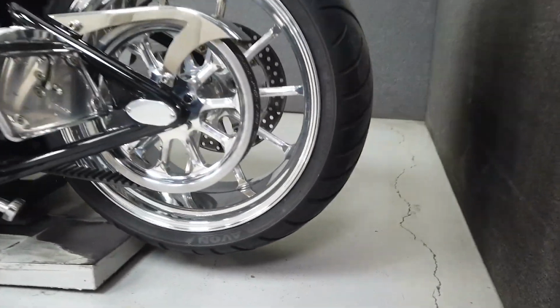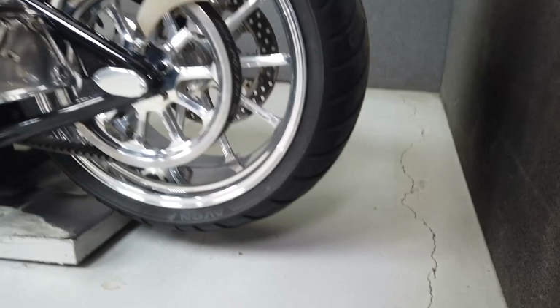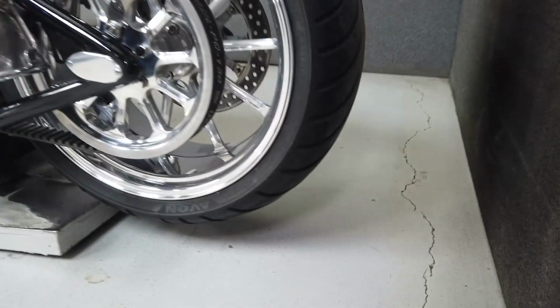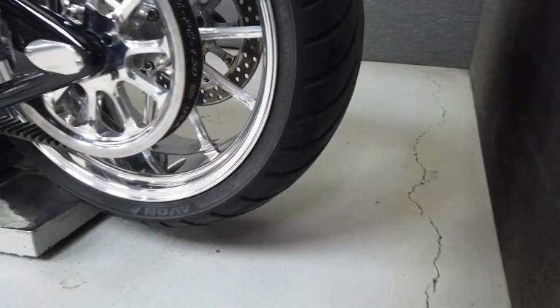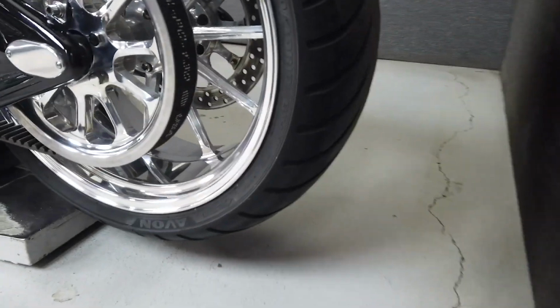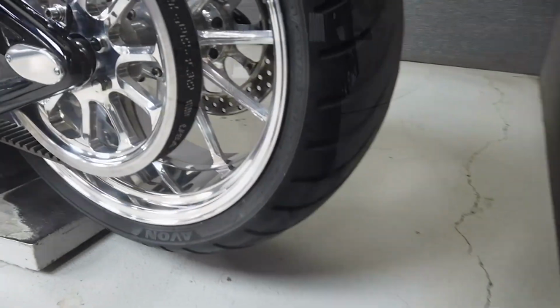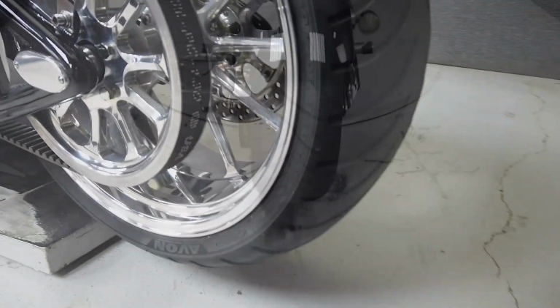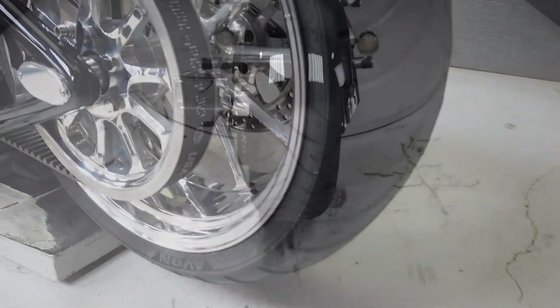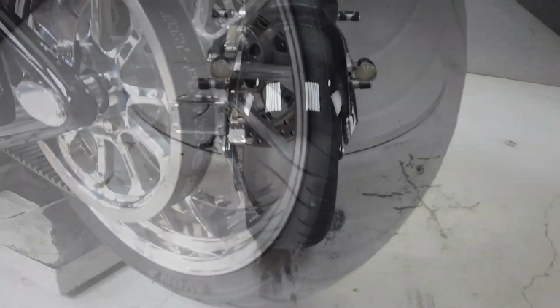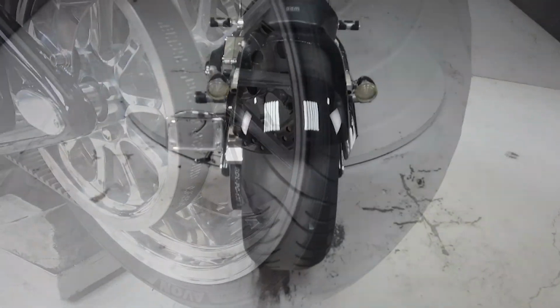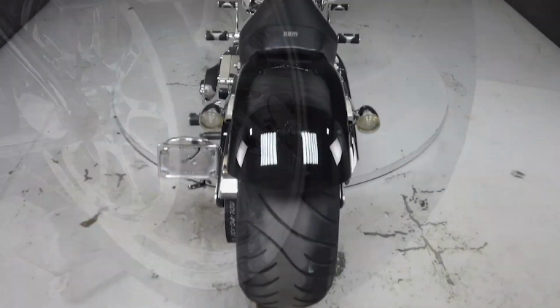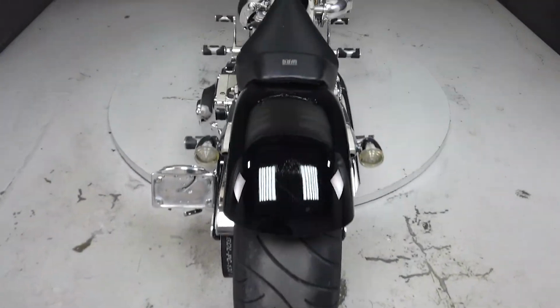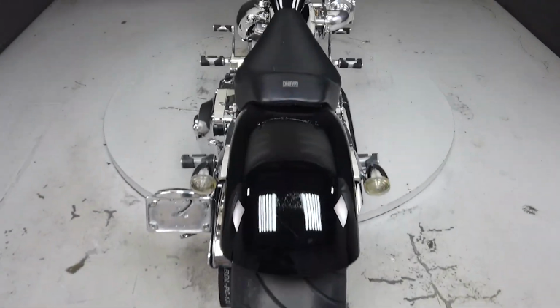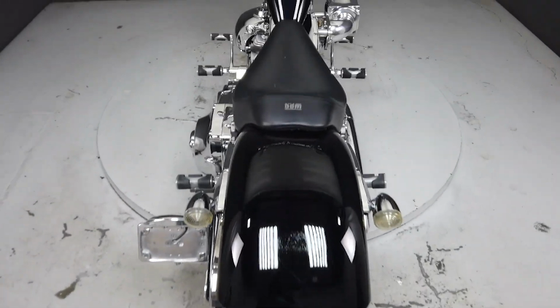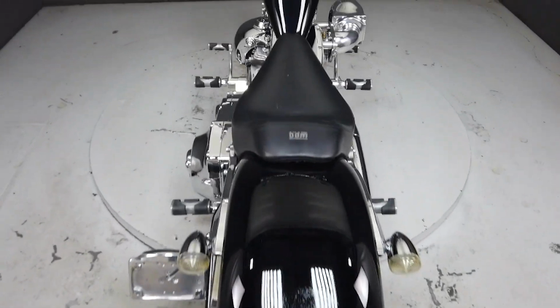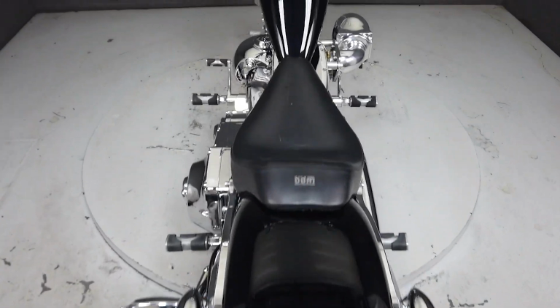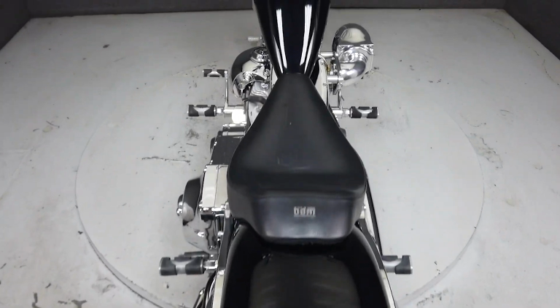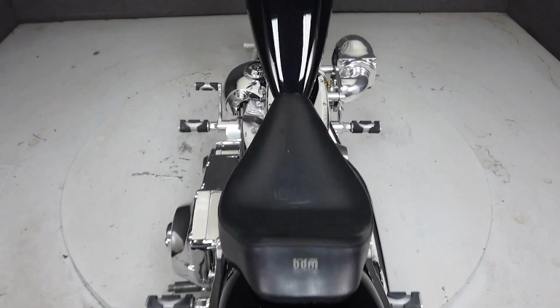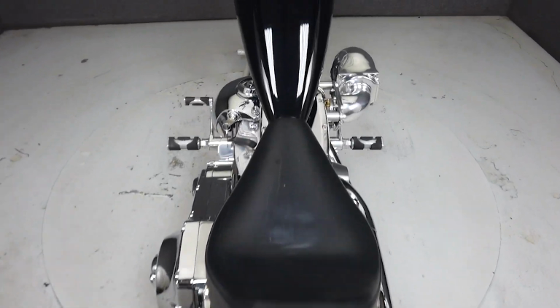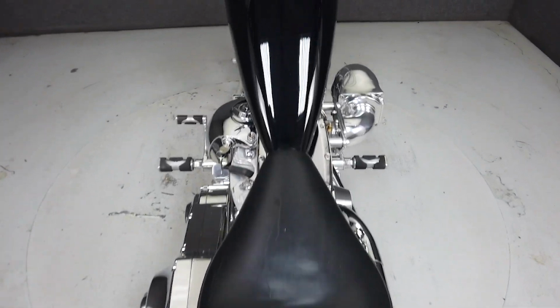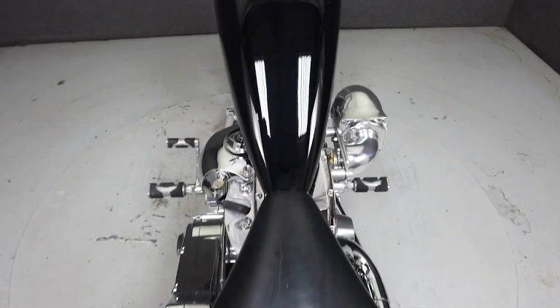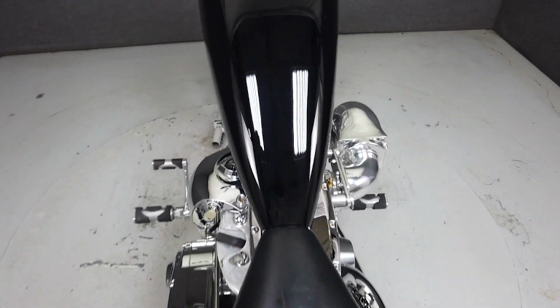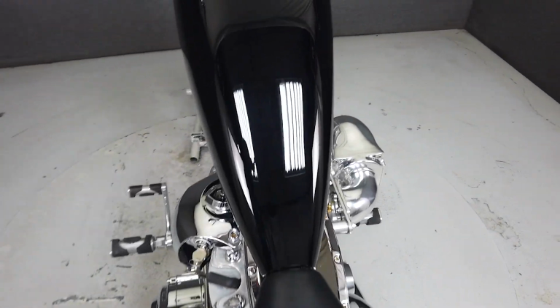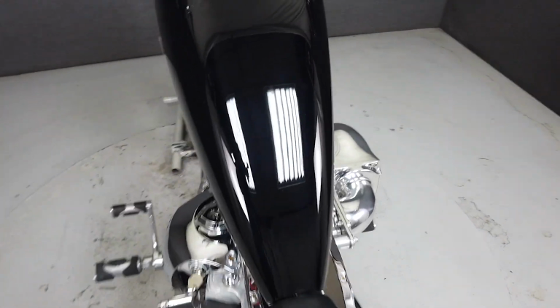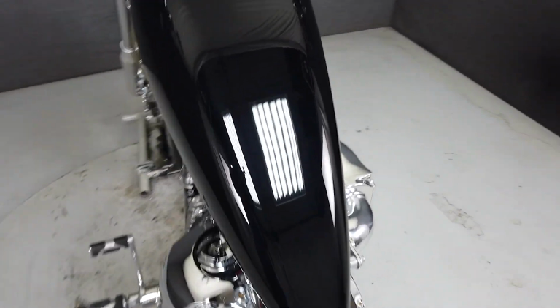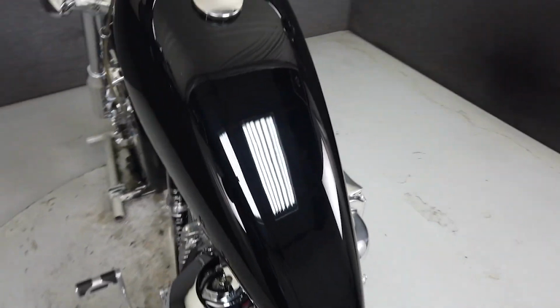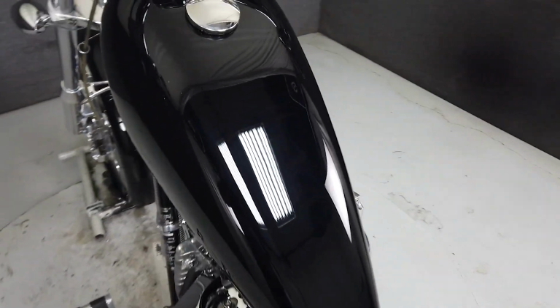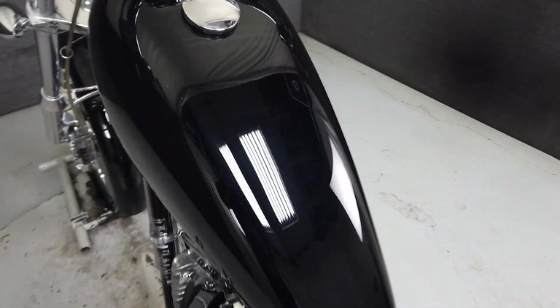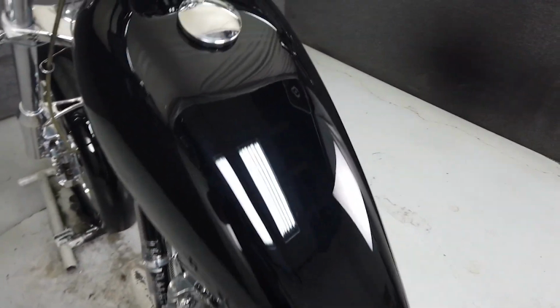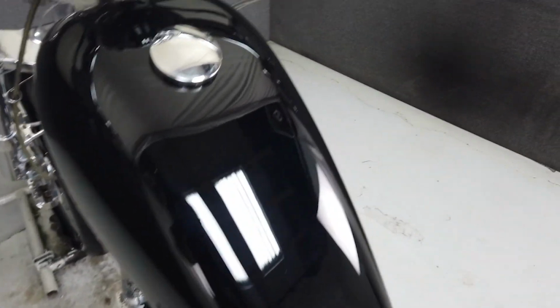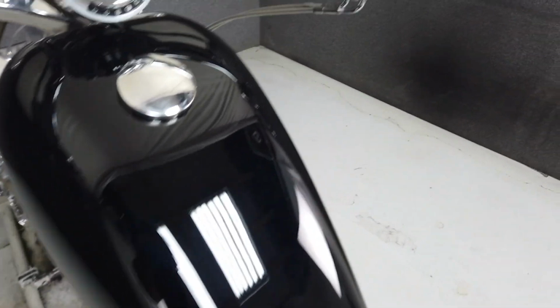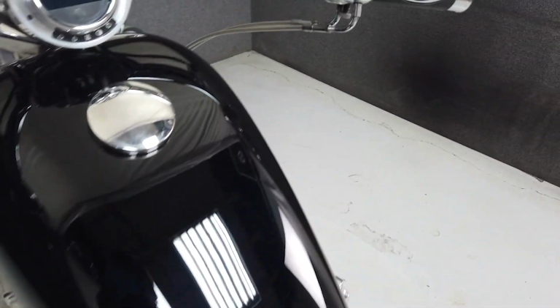We have also purchased the Cycle Checks vehicle history report. You can view this report by clicking the link on the right side of the video.